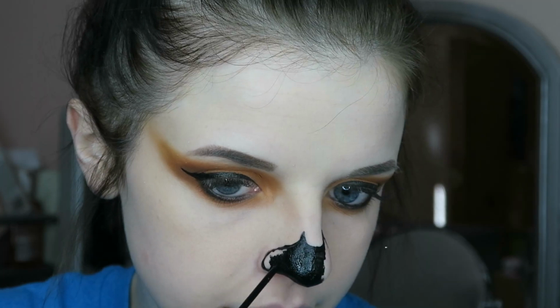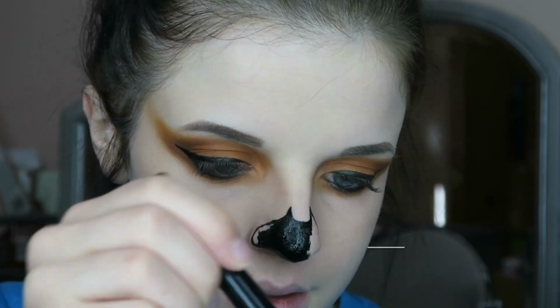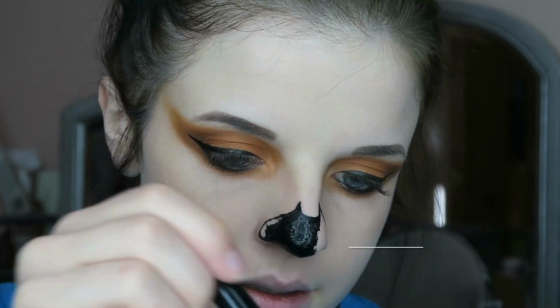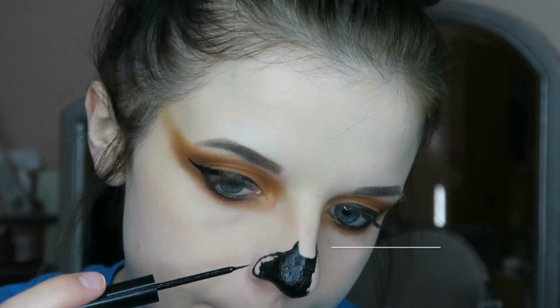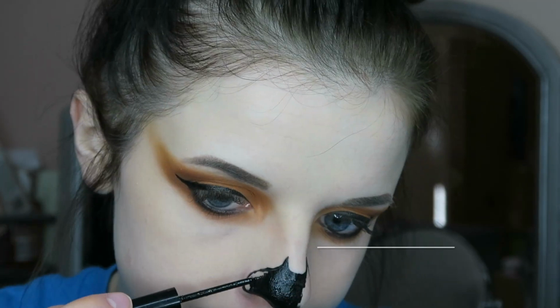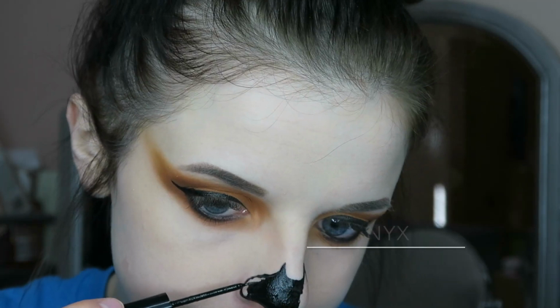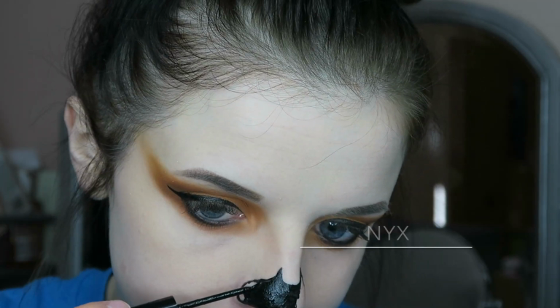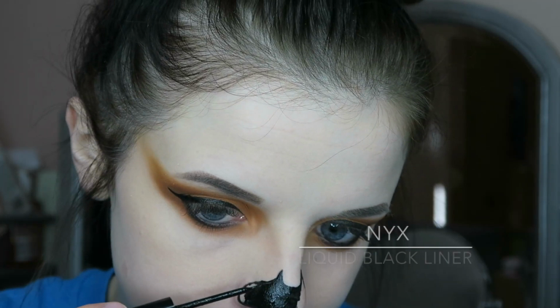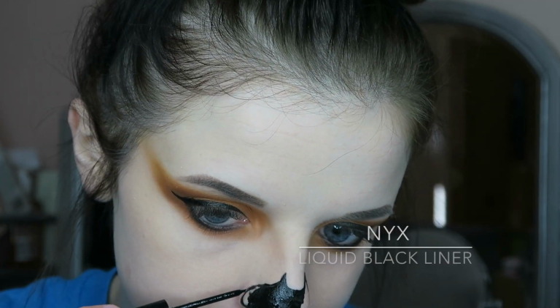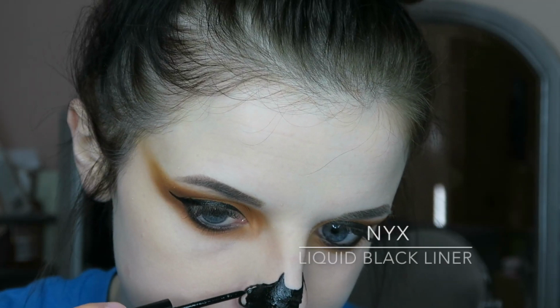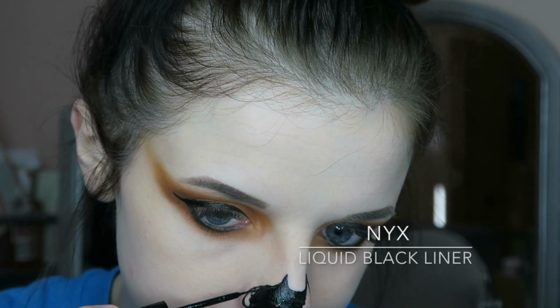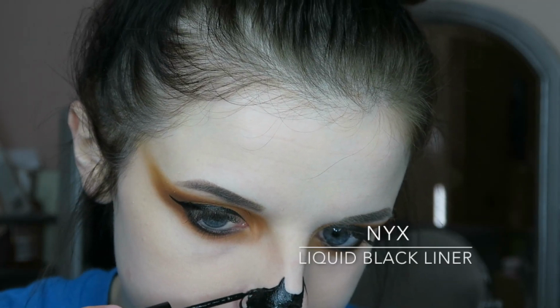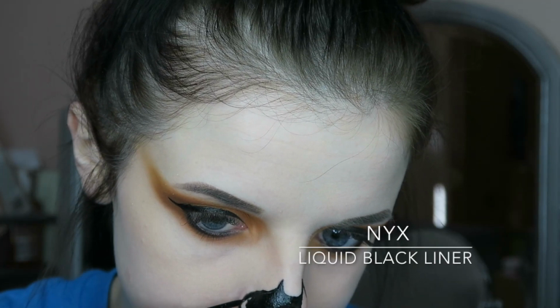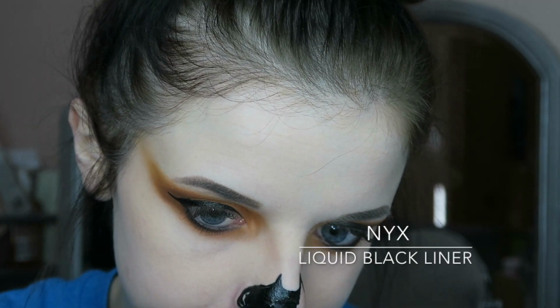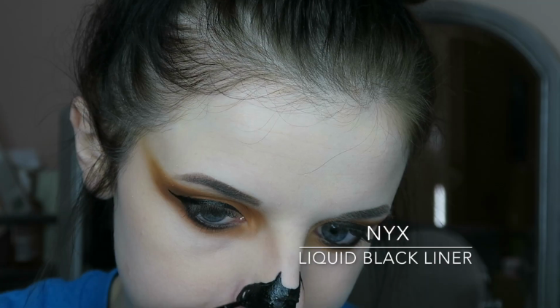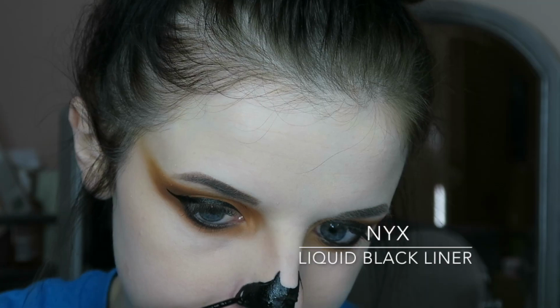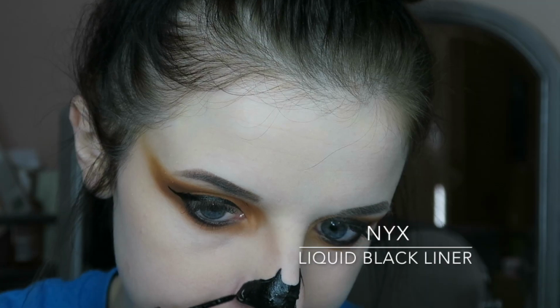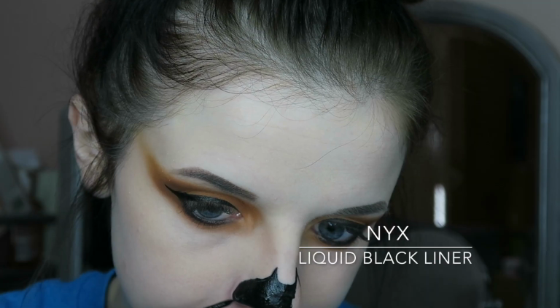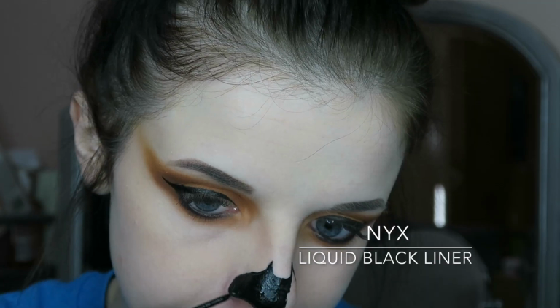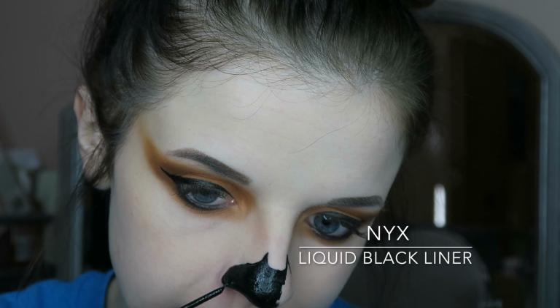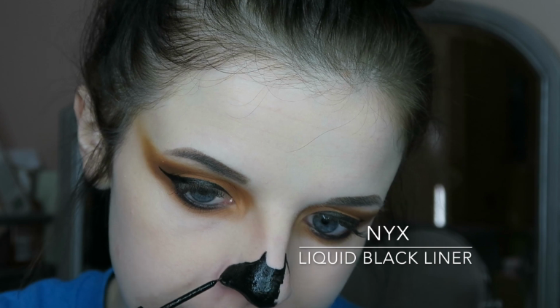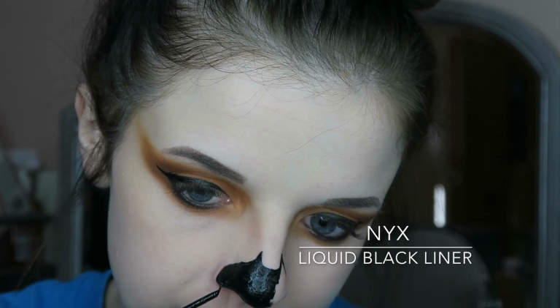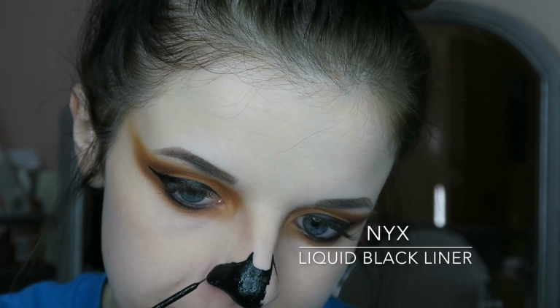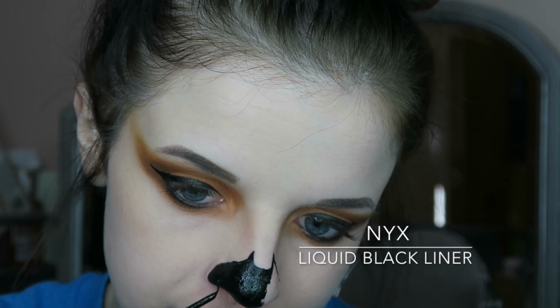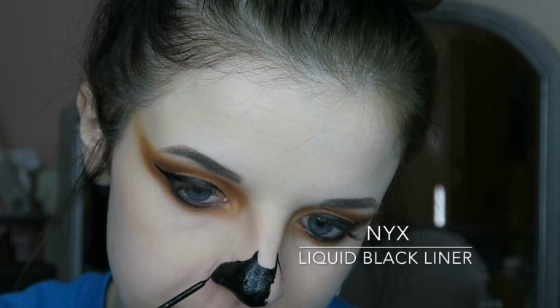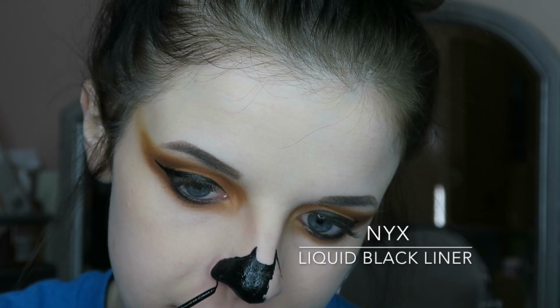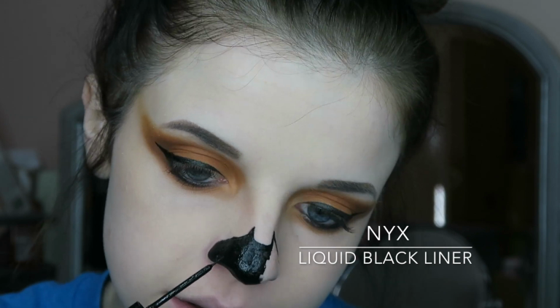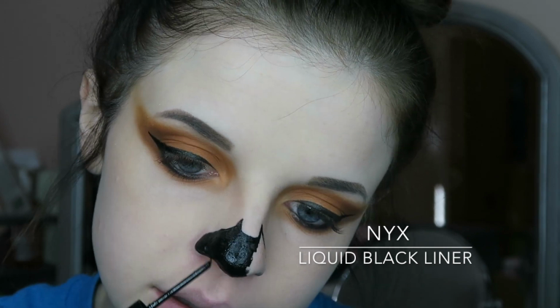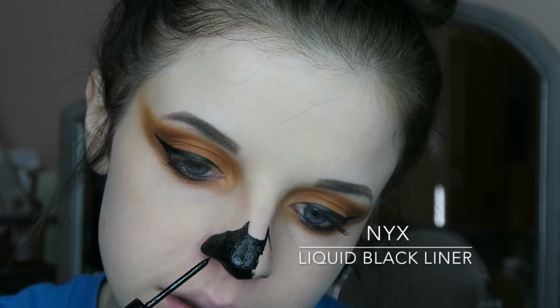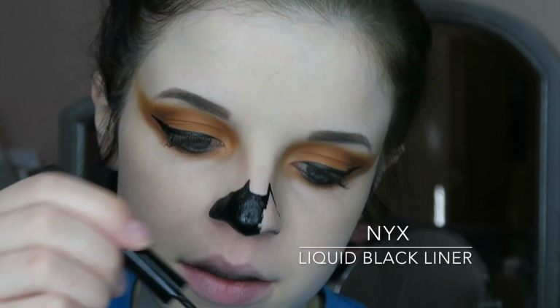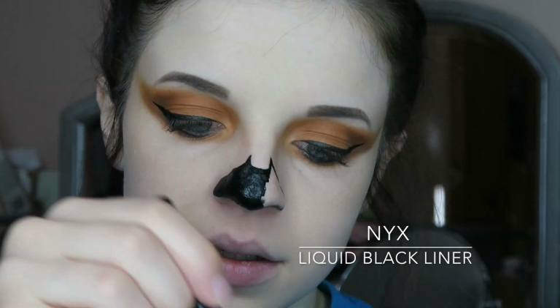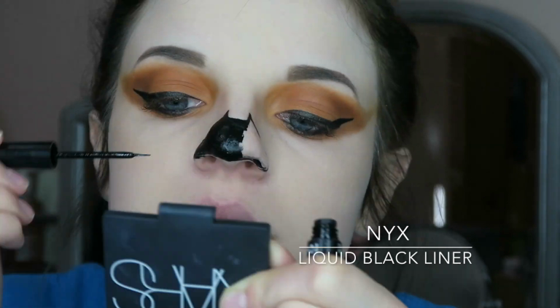Then for the nose, I went ahead and did the outline first and then I'm going ahead and filling that in.